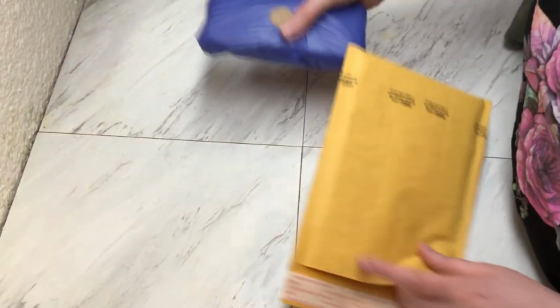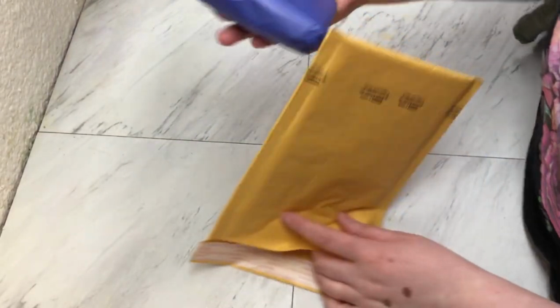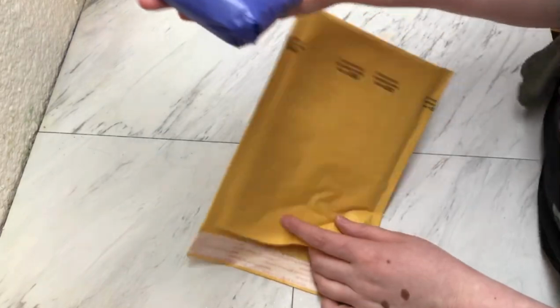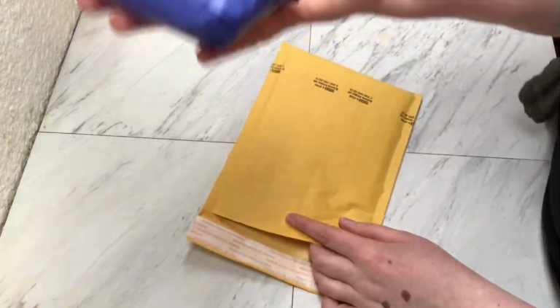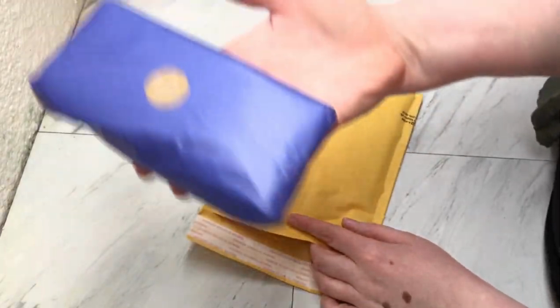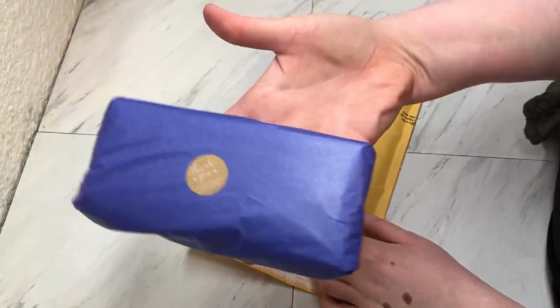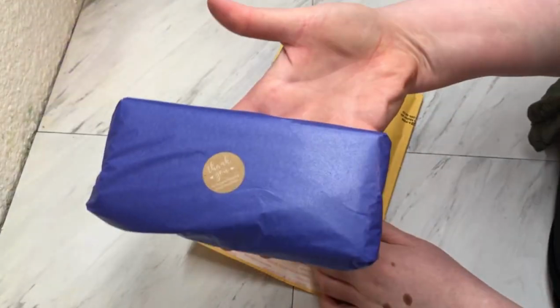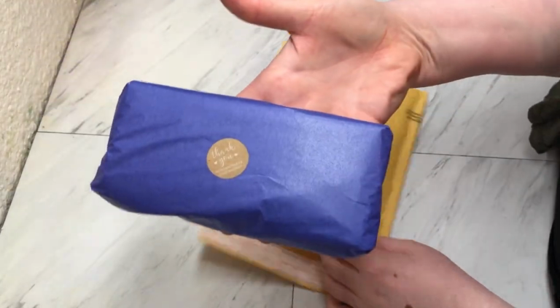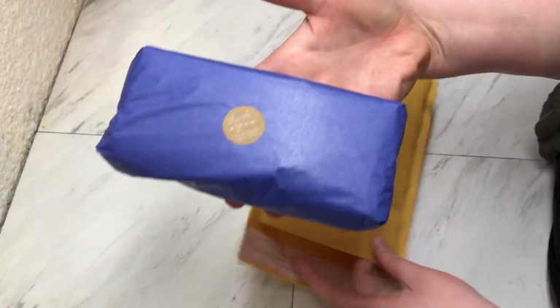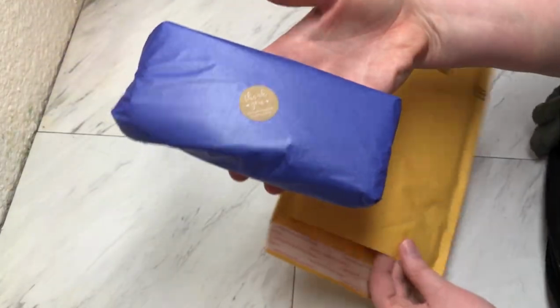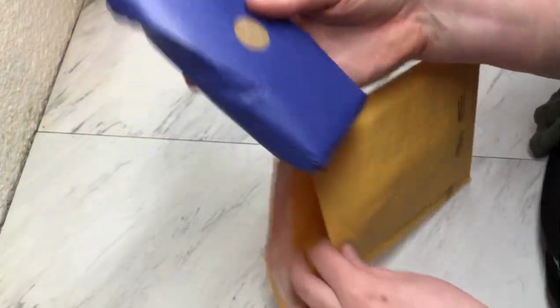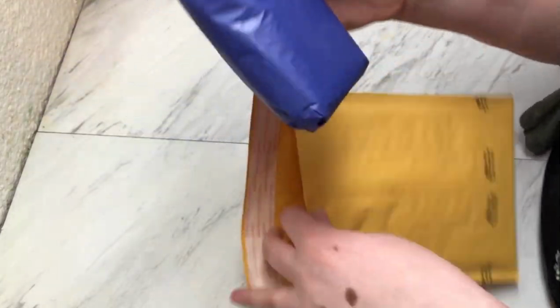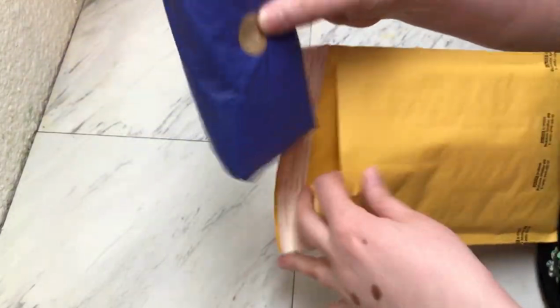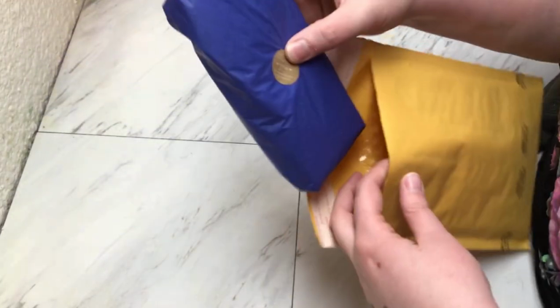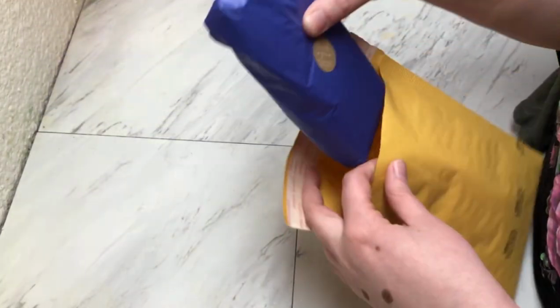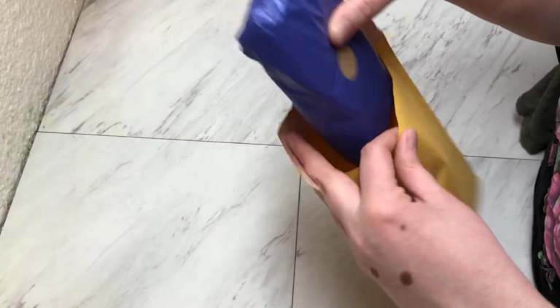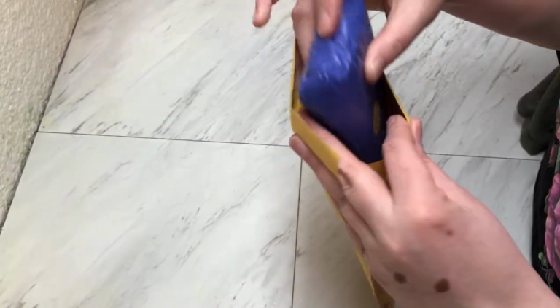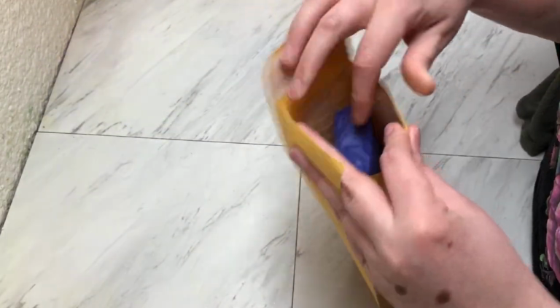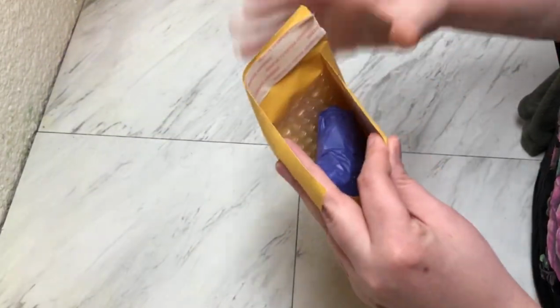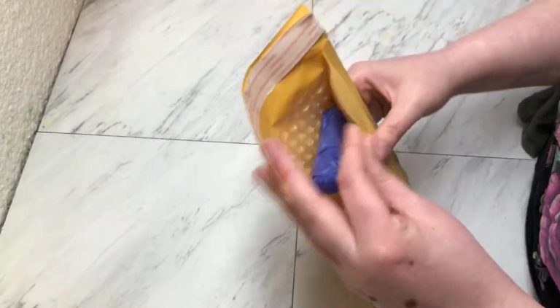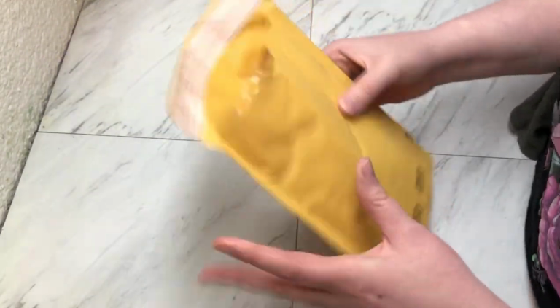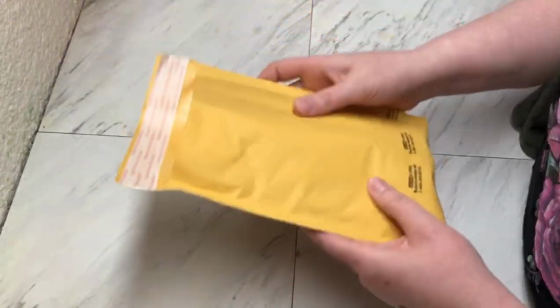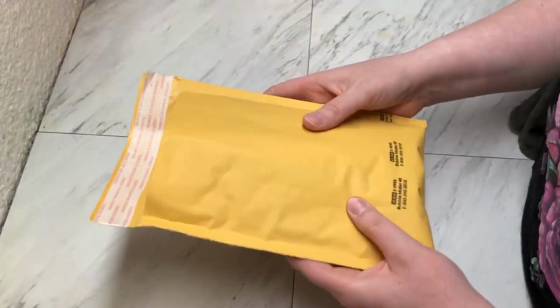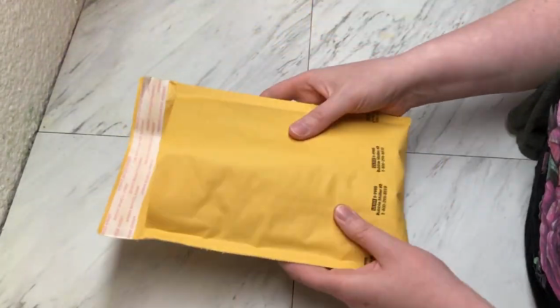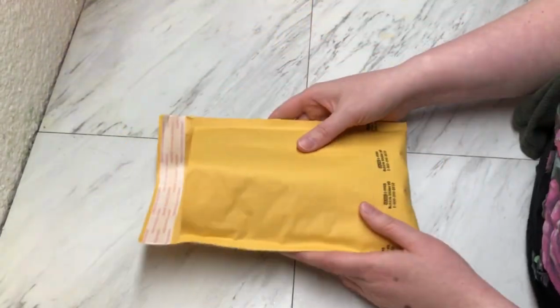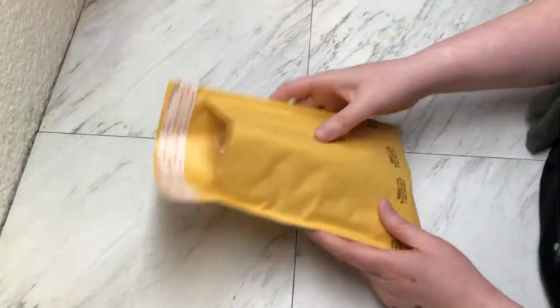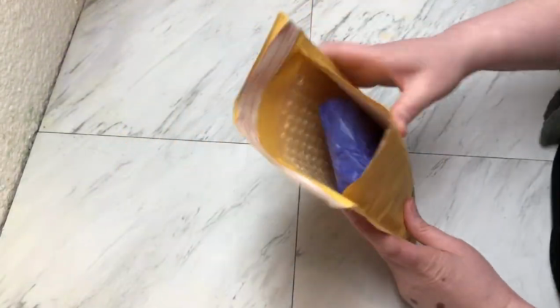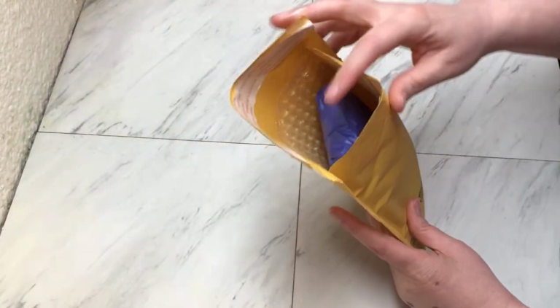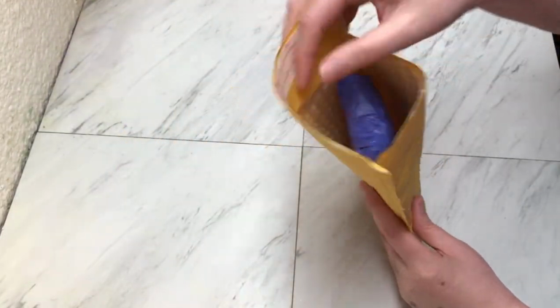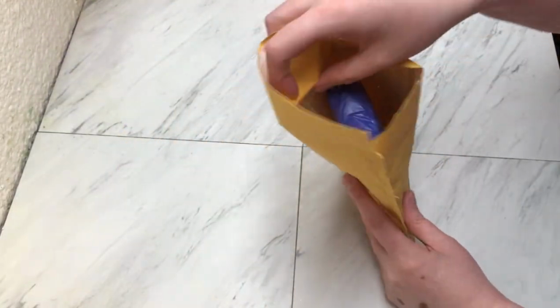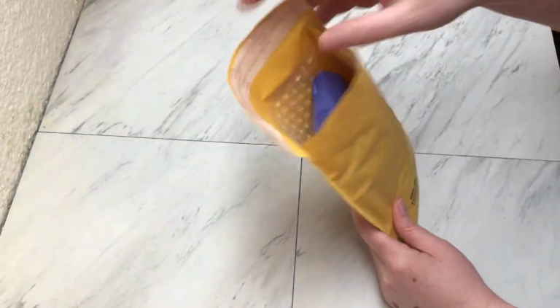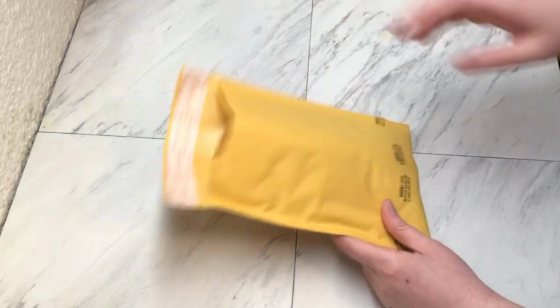And then our soaps go in the 6x9 padded bubble mailer, which has bubble wrap on the inside to keep them safe.